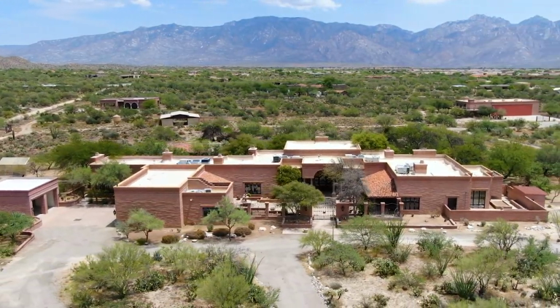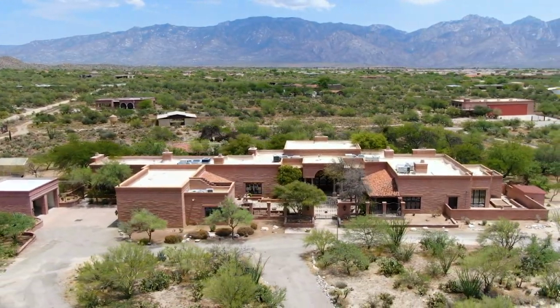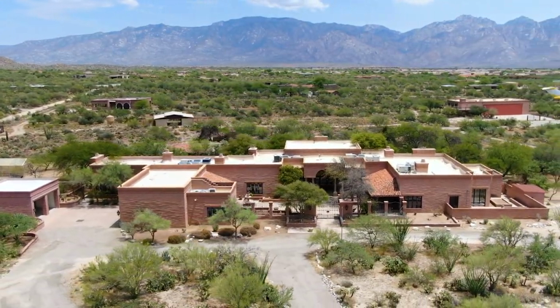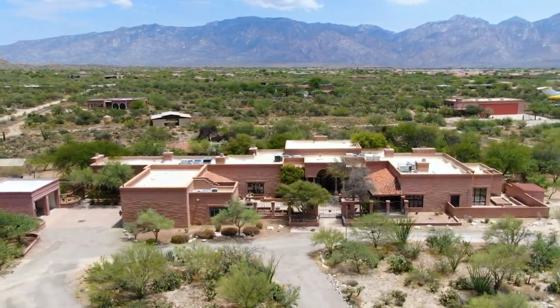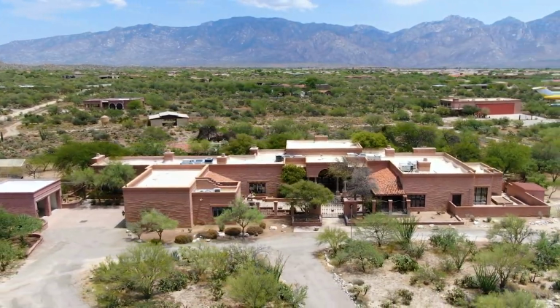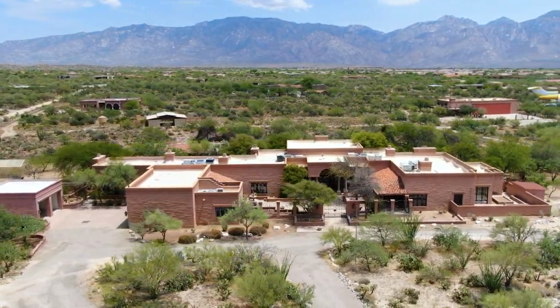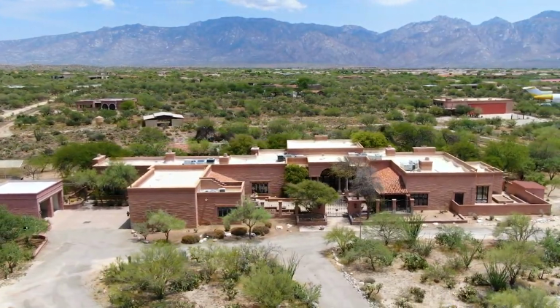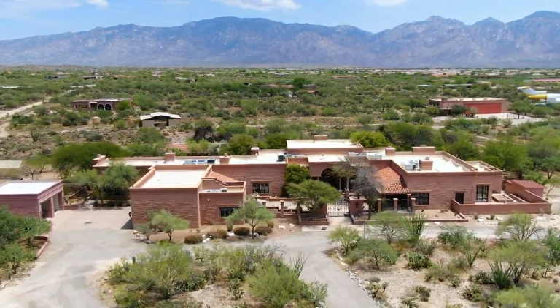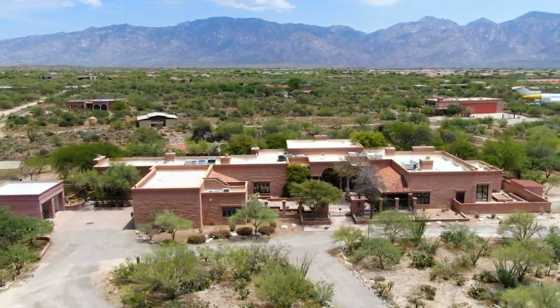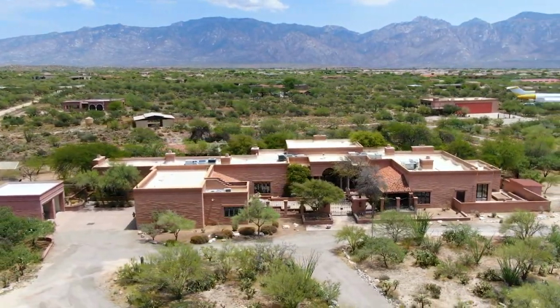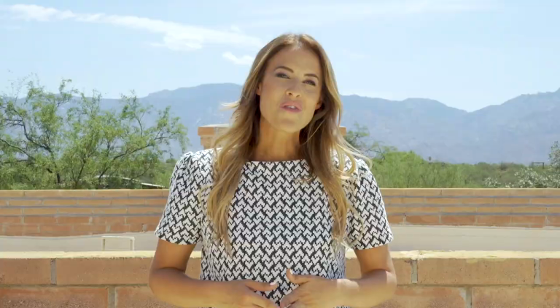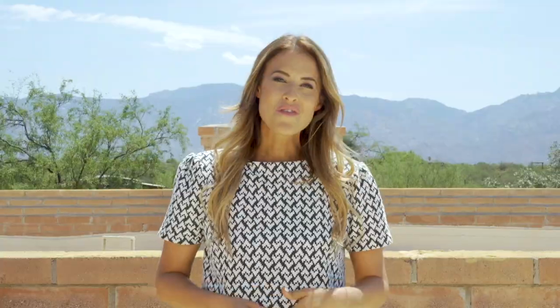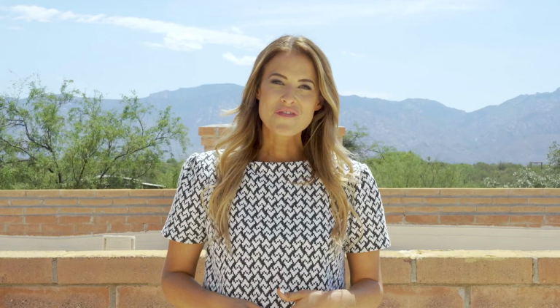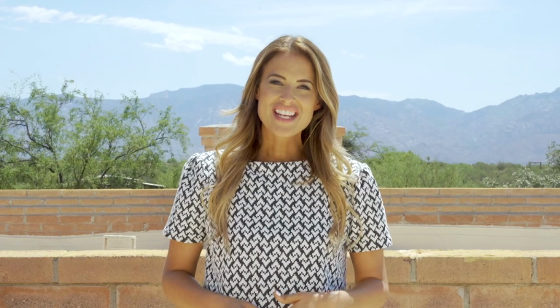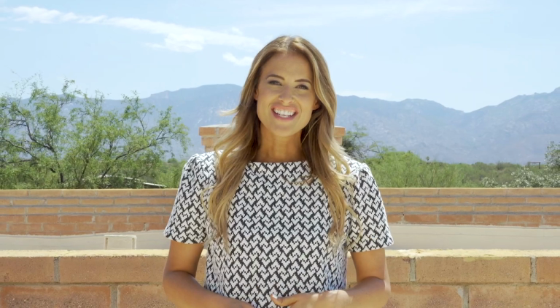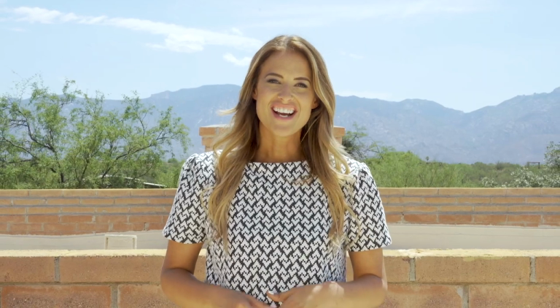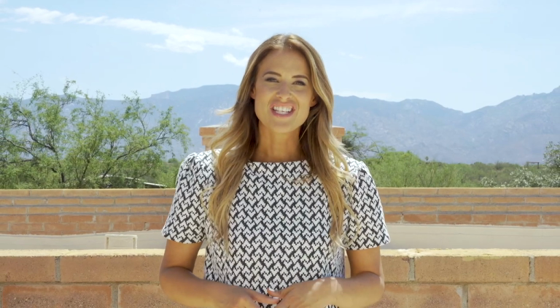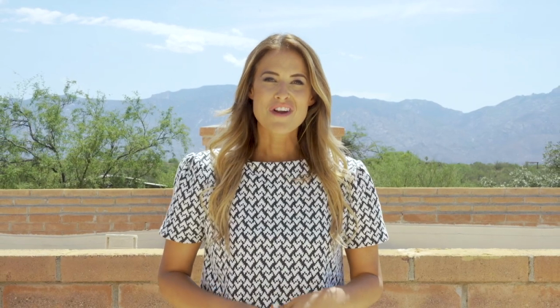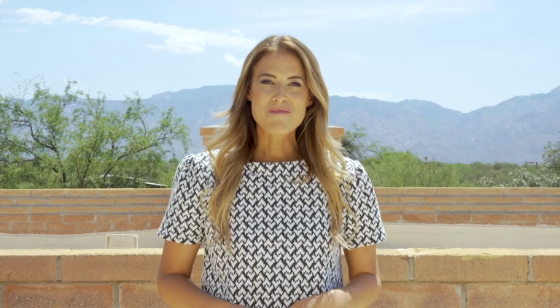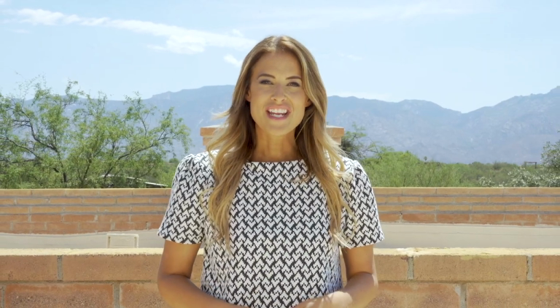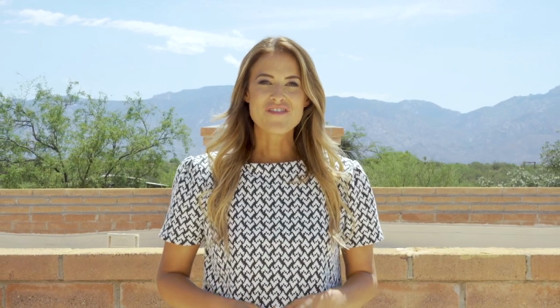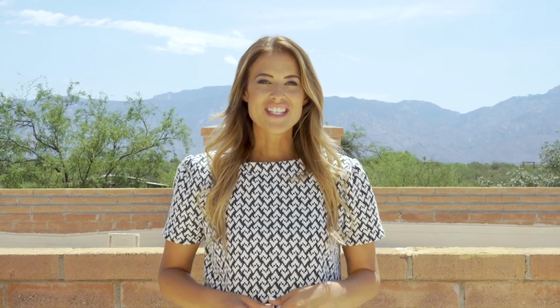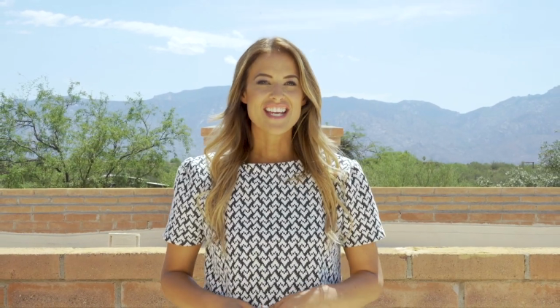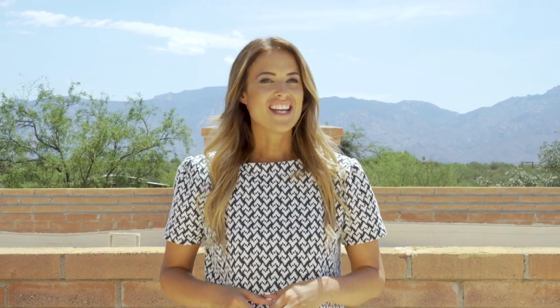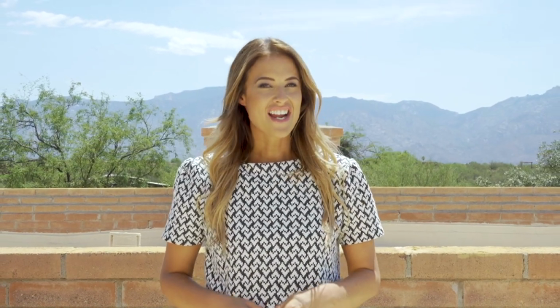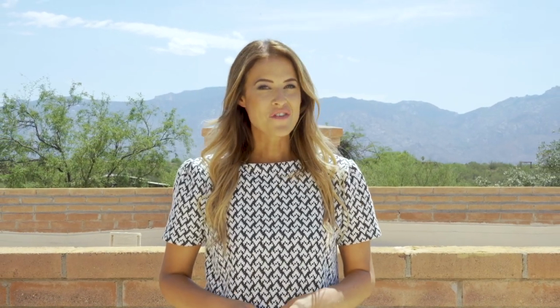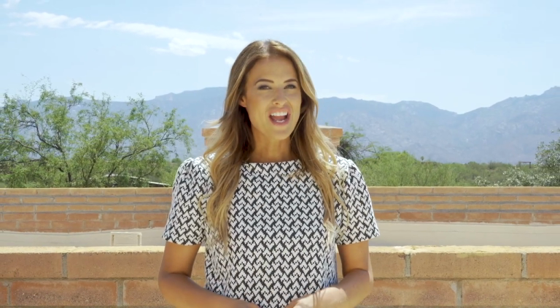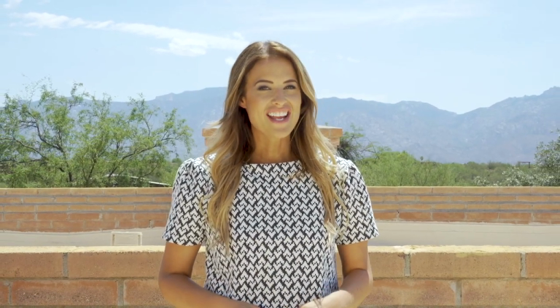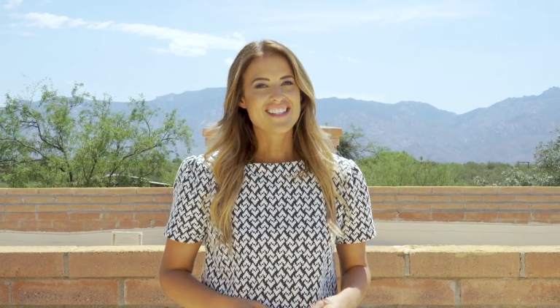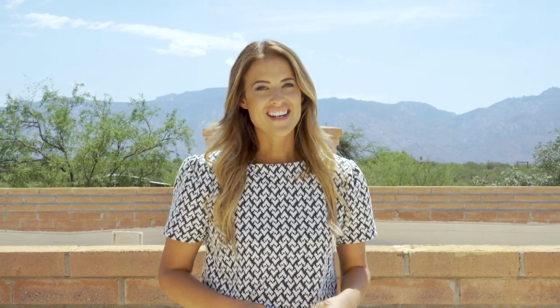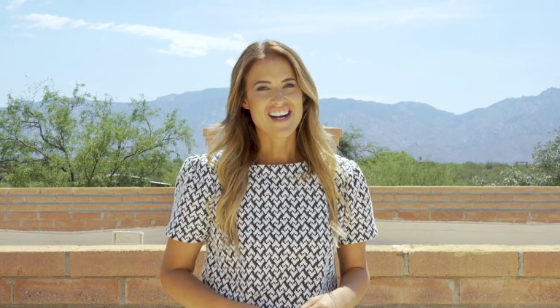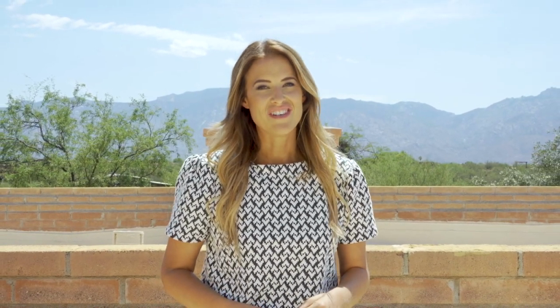Thank you for watching. If you would like more information on this property, visit ninerway.com.